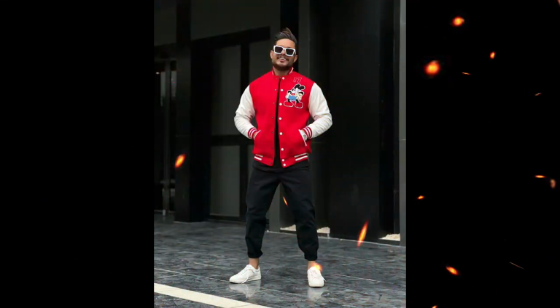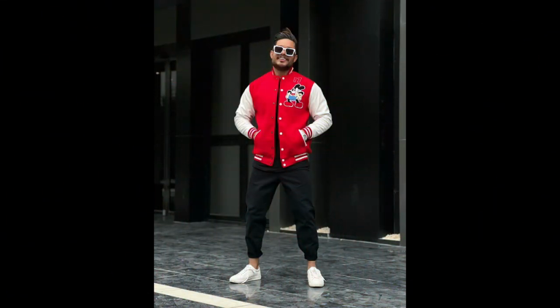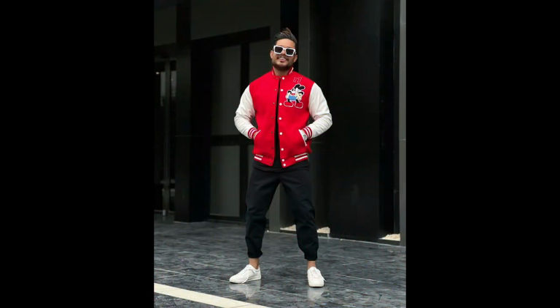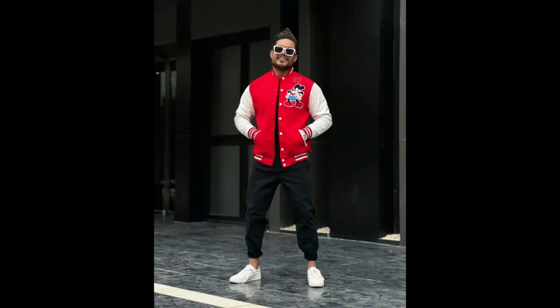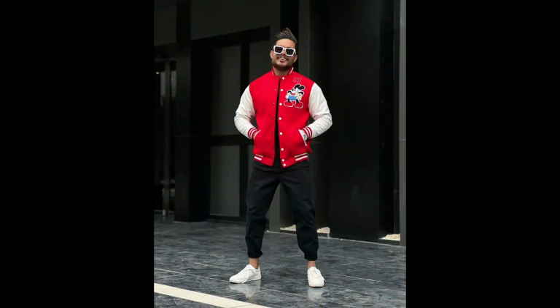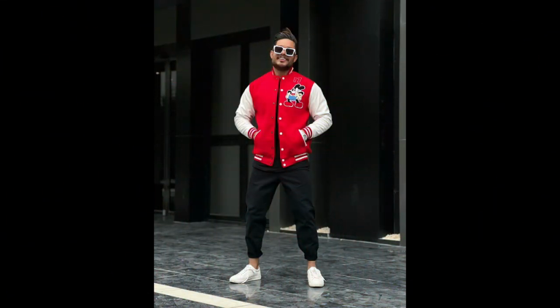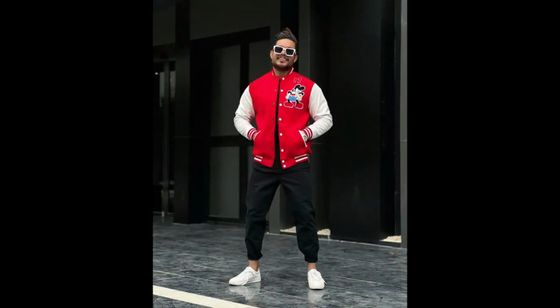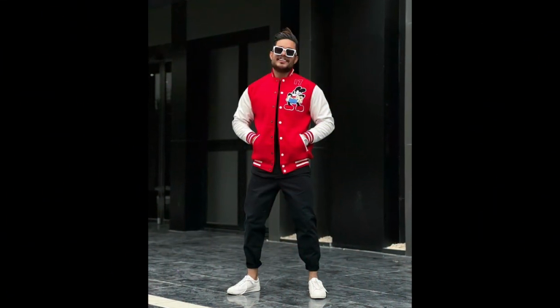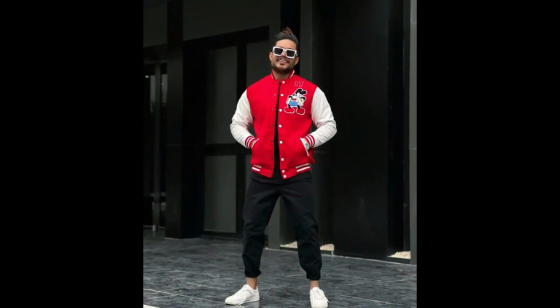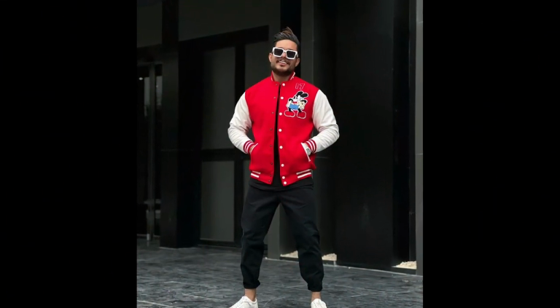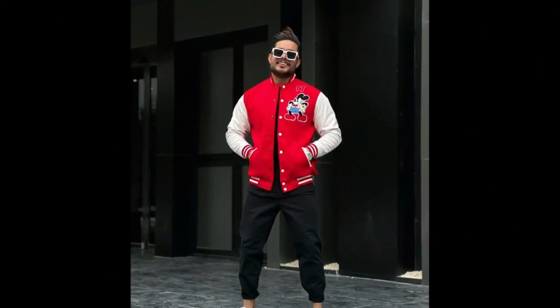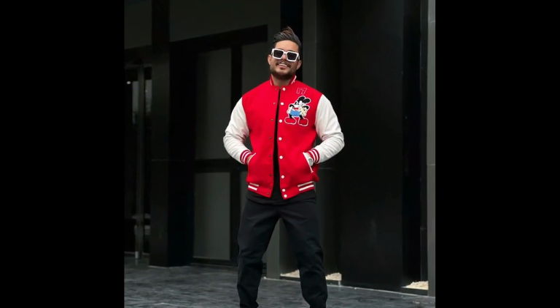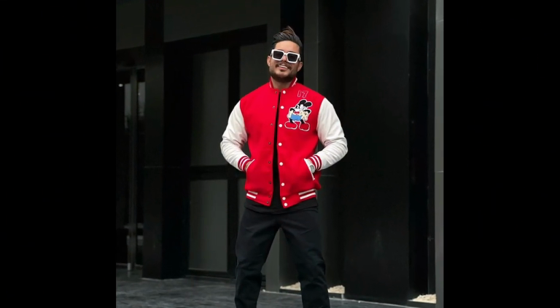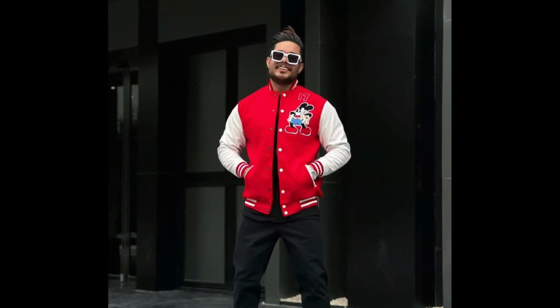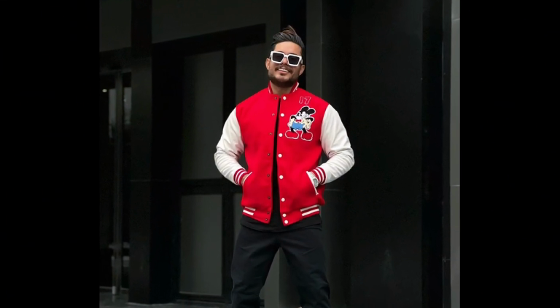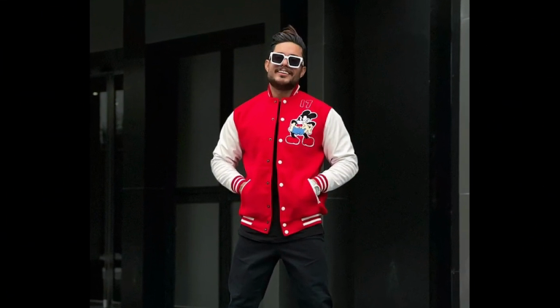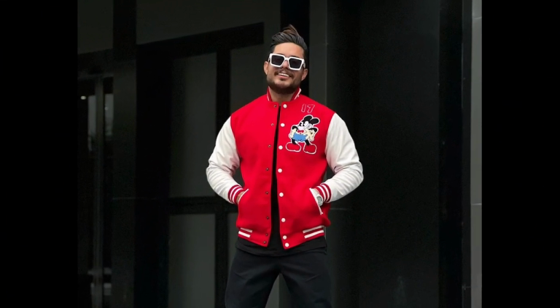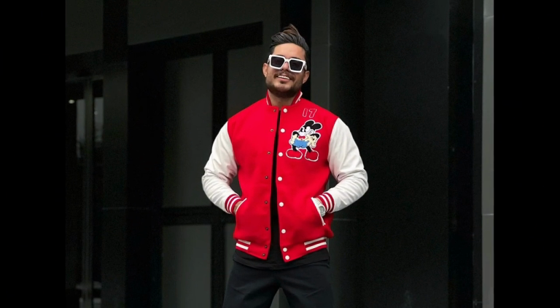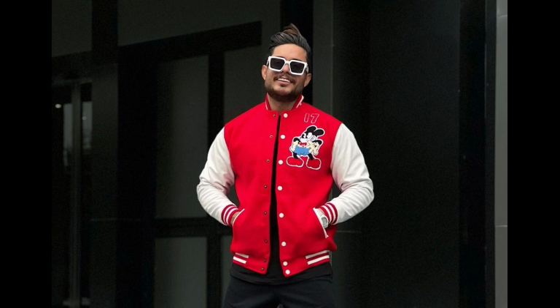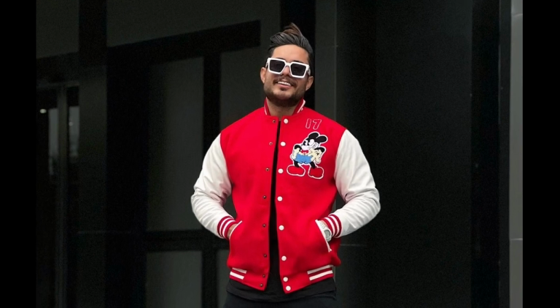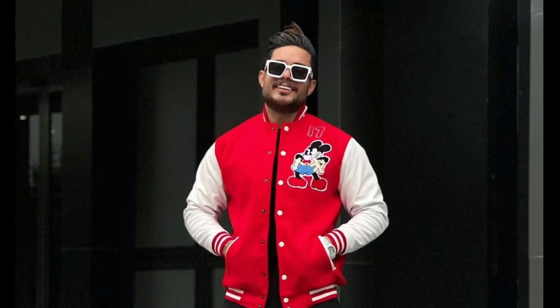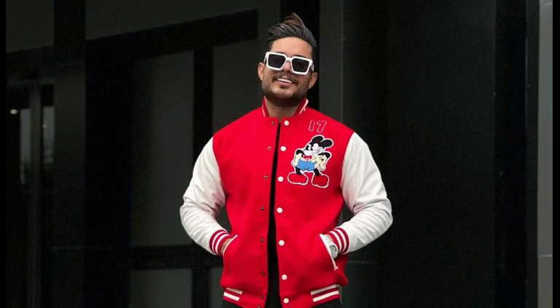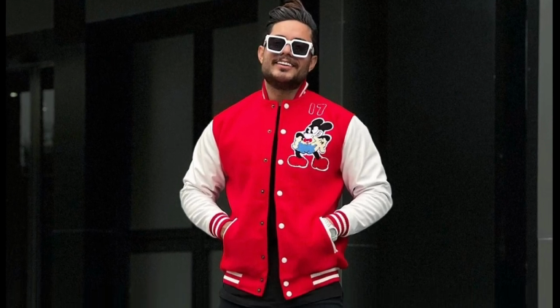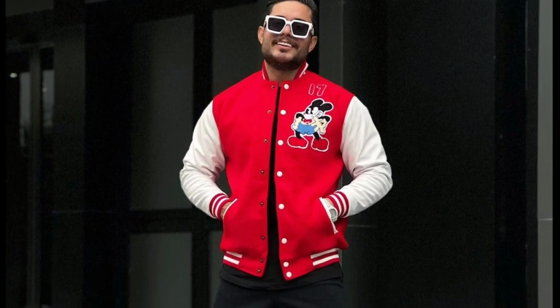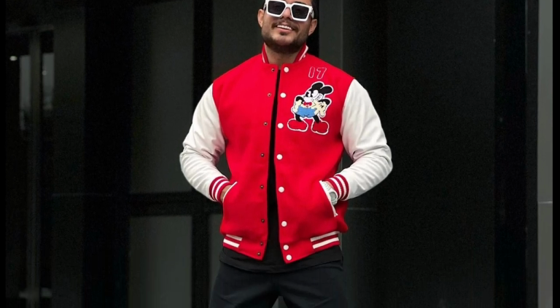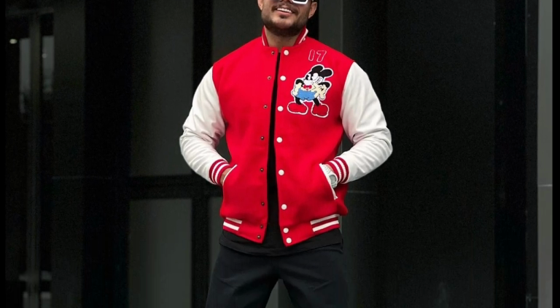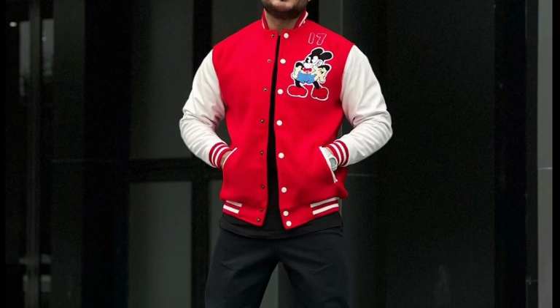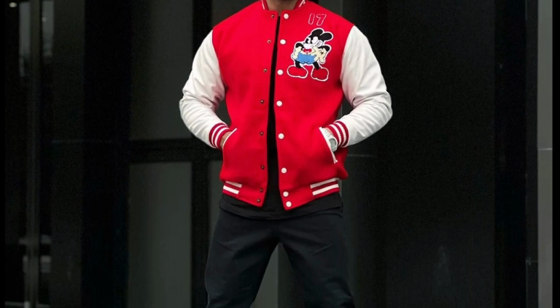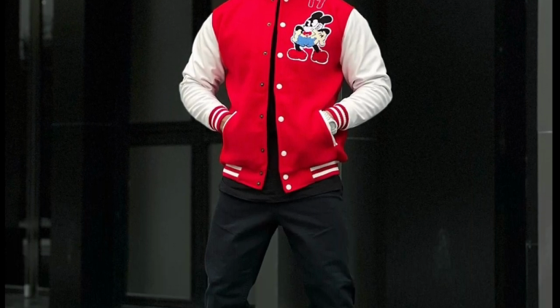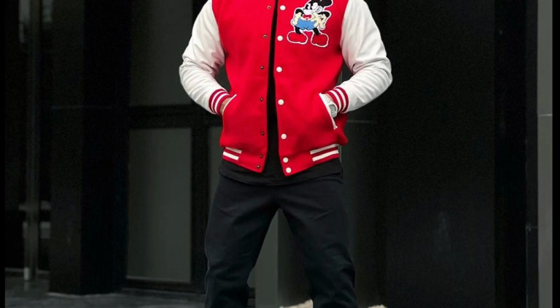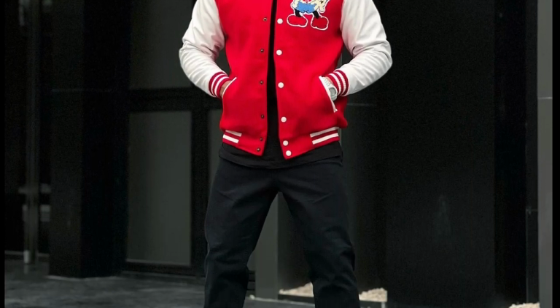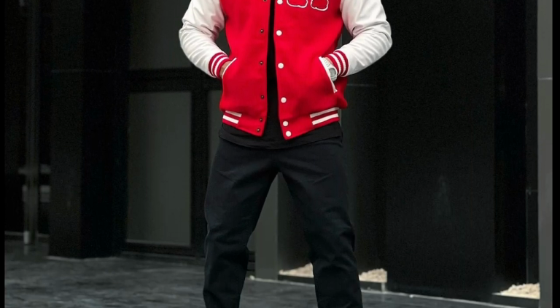For the next outfit, you can try a black t-shirt layered with a red and white jacket, with black jeans and black Chelsea boots.